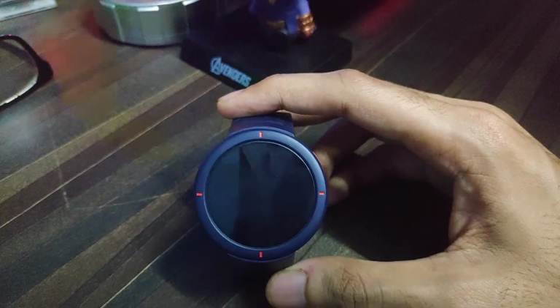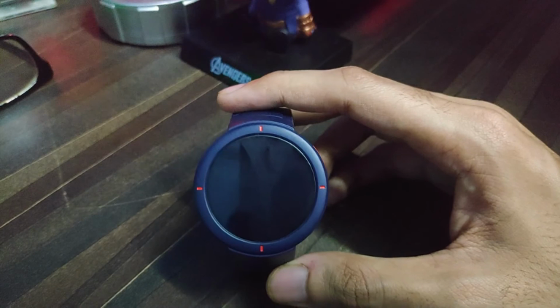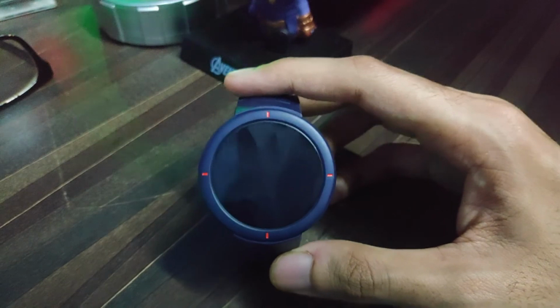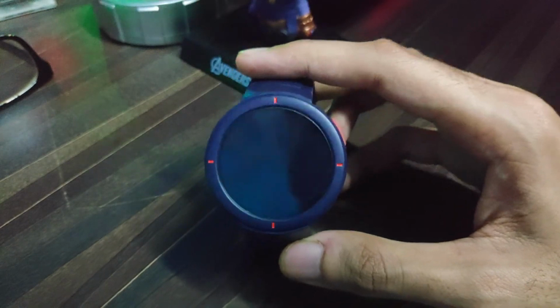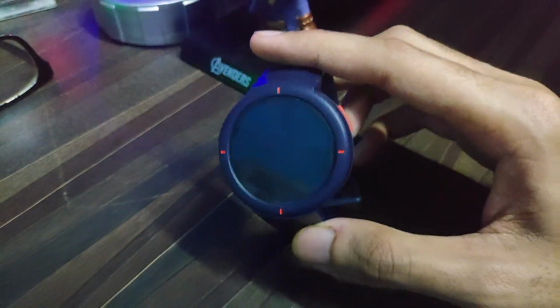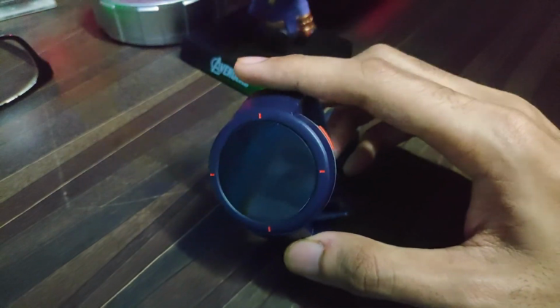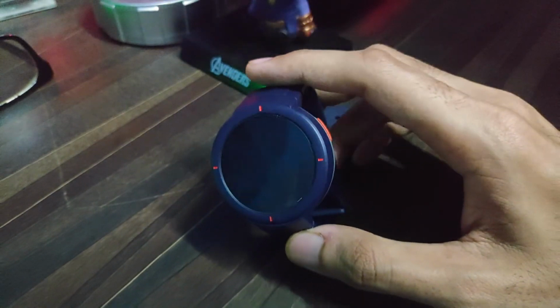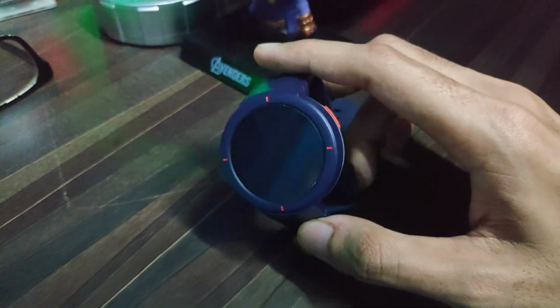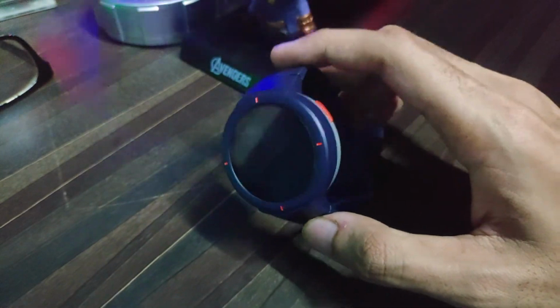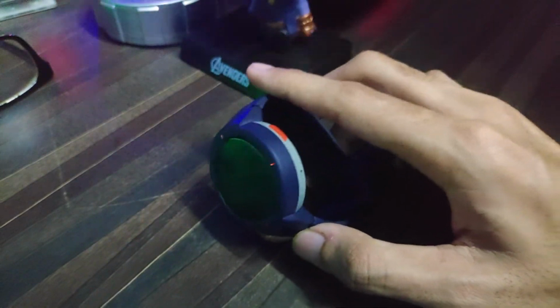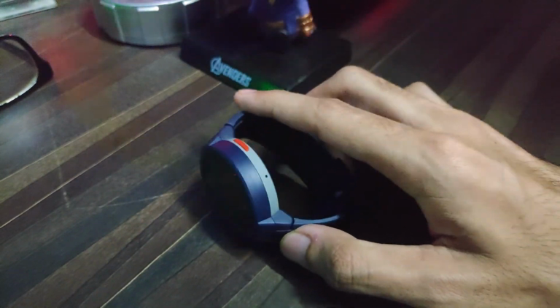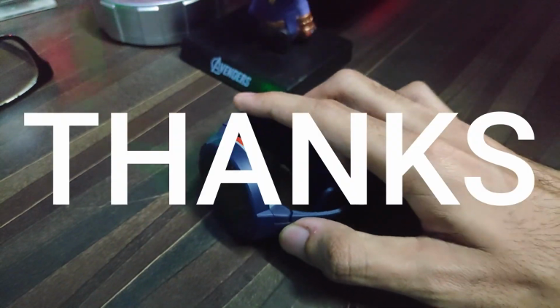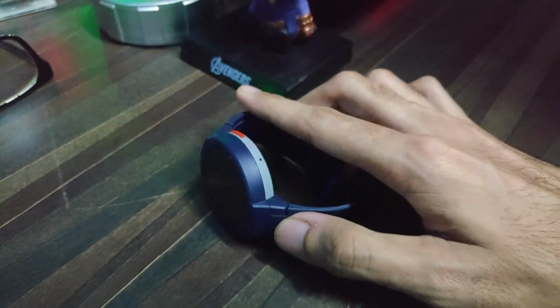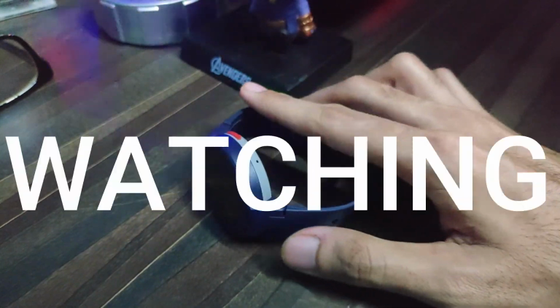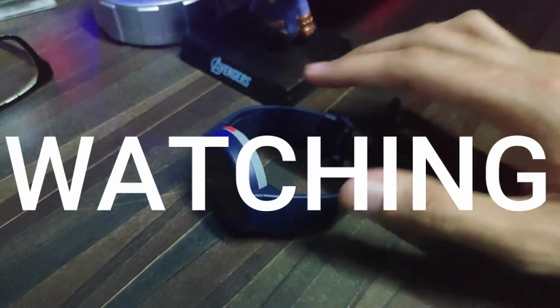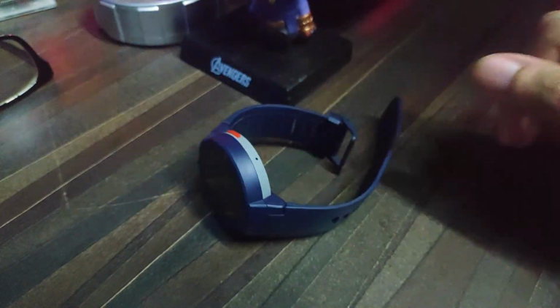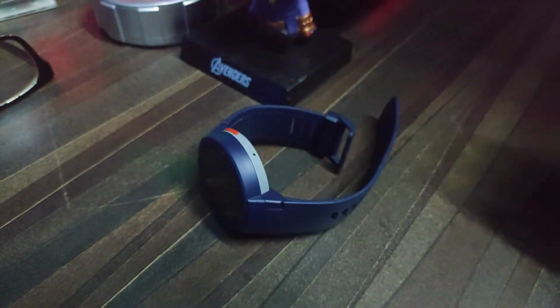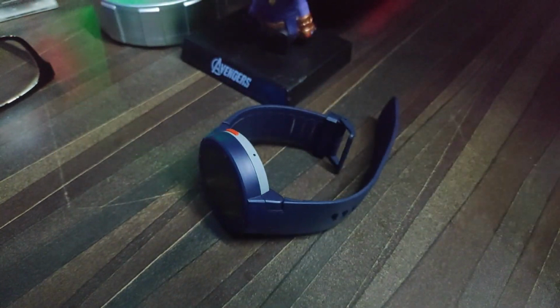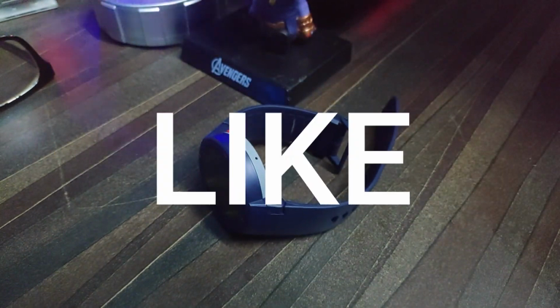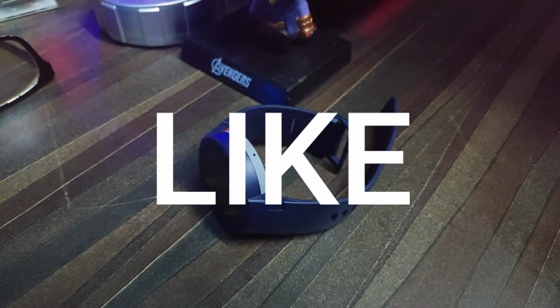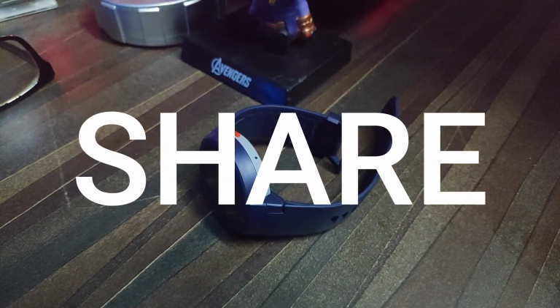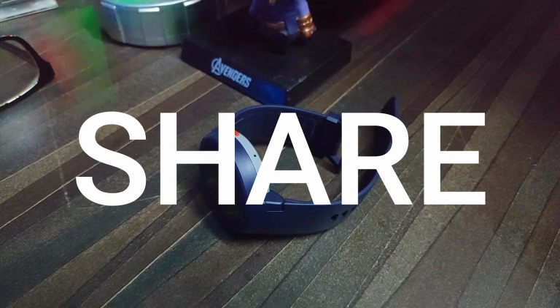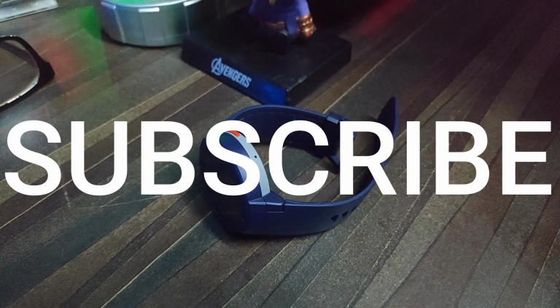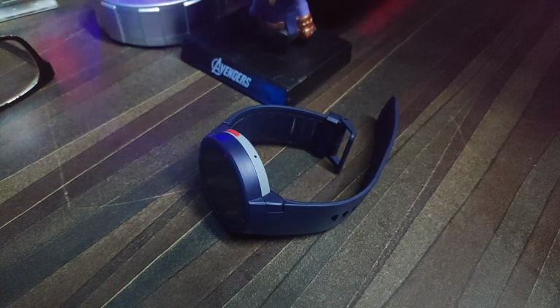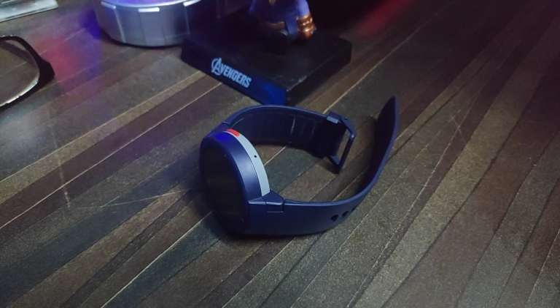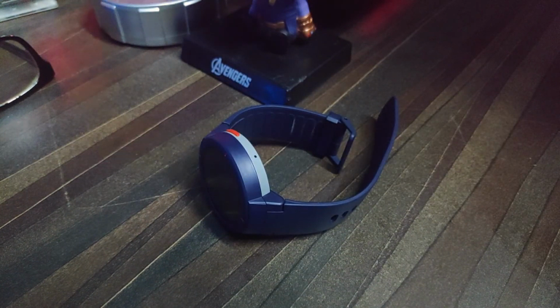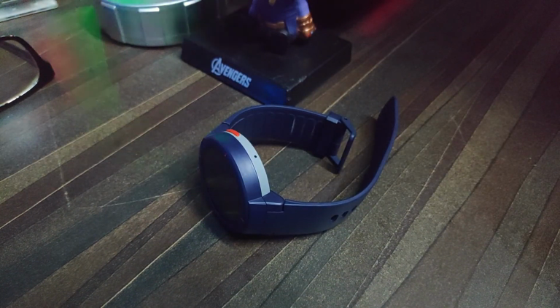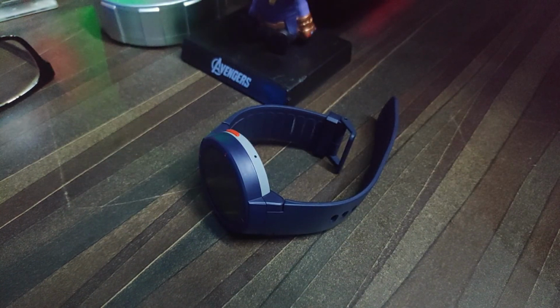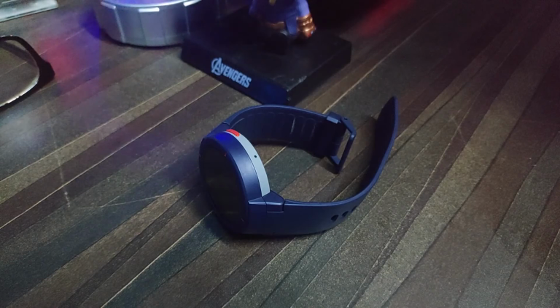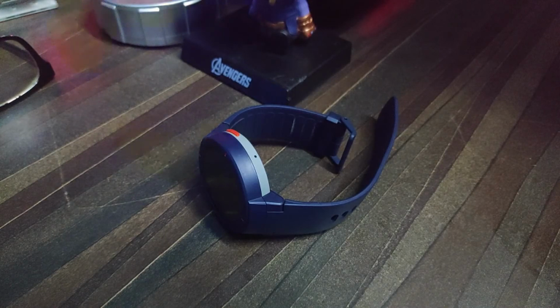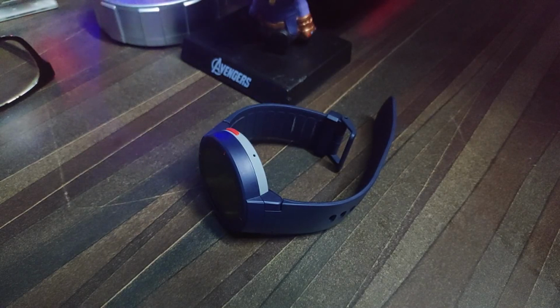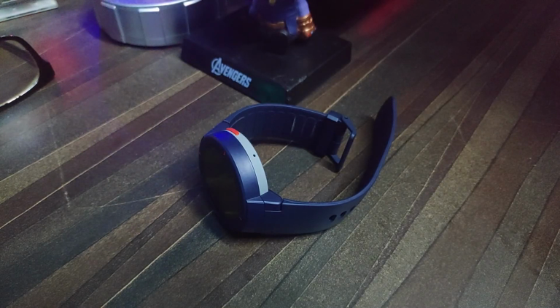That's all from this video. Thanks for watching — share and subscribe to the channel if you haven't already.